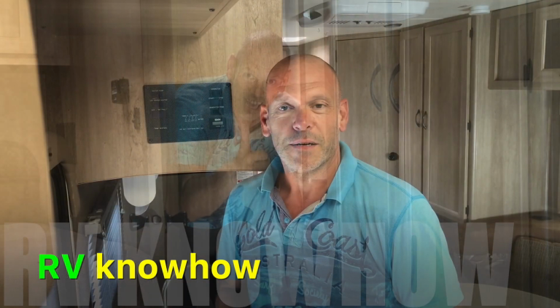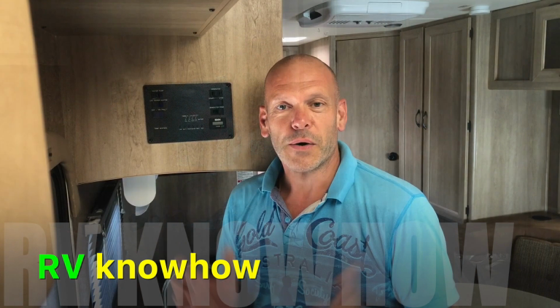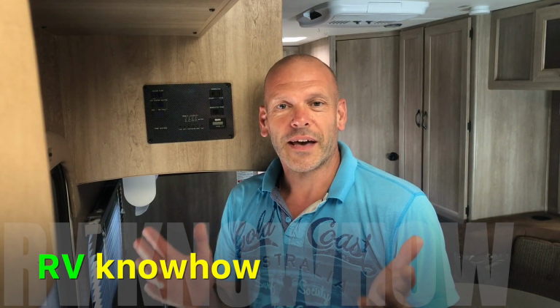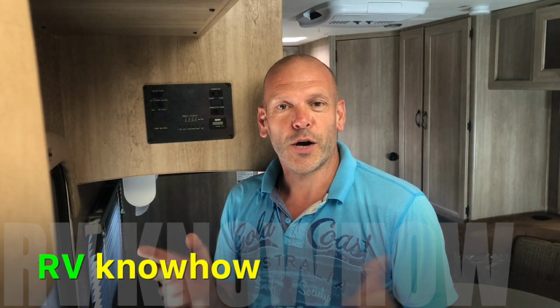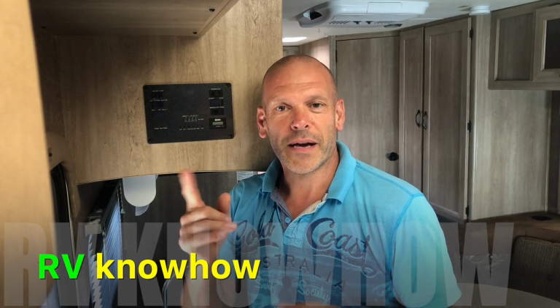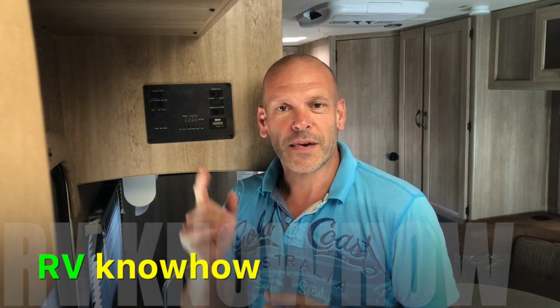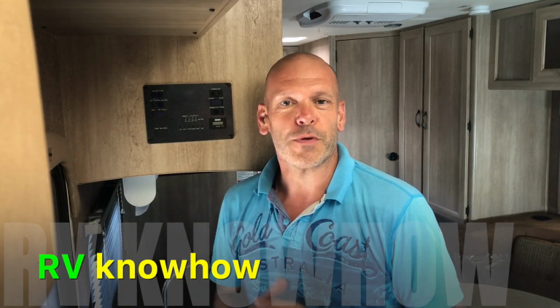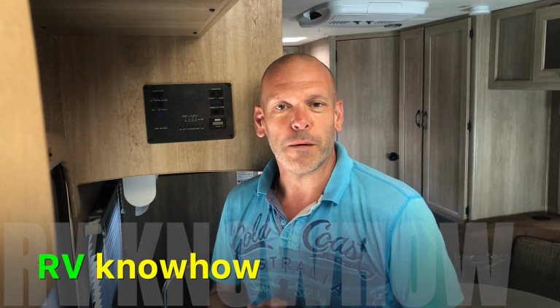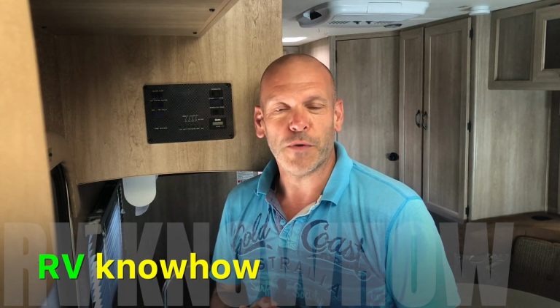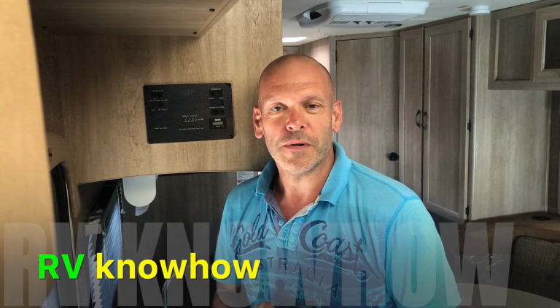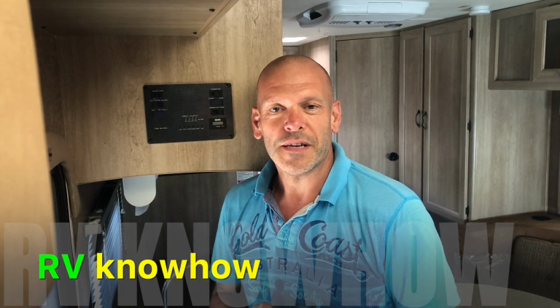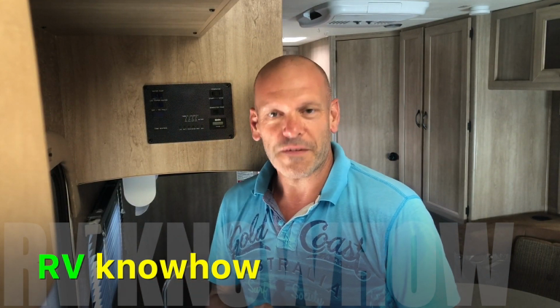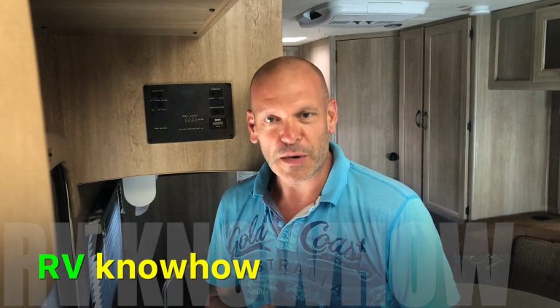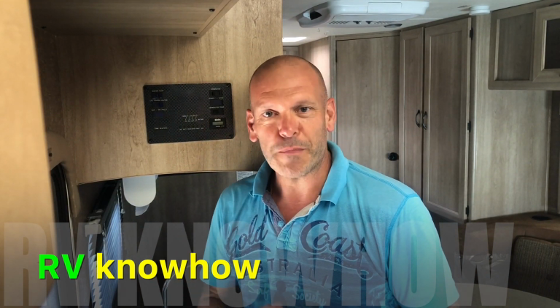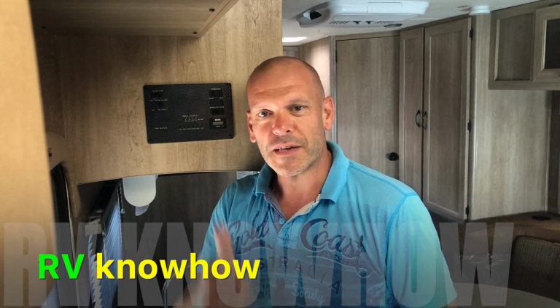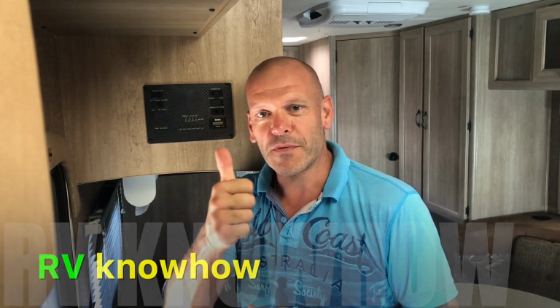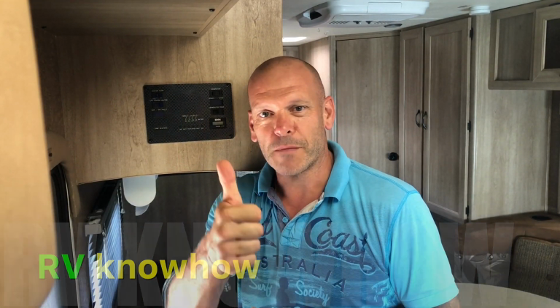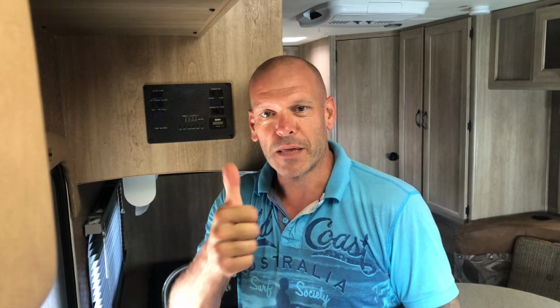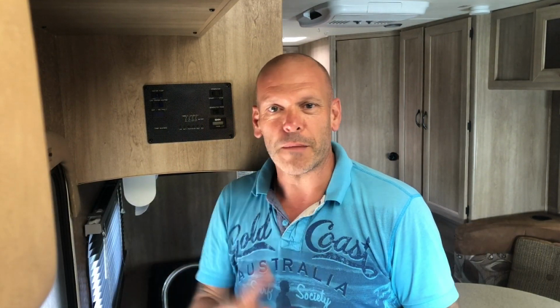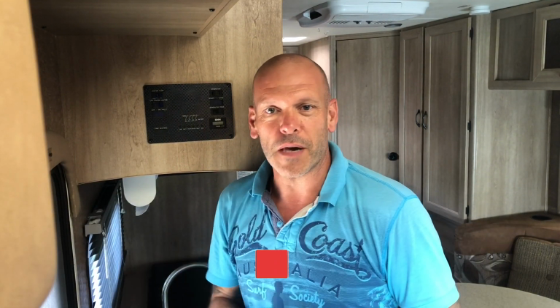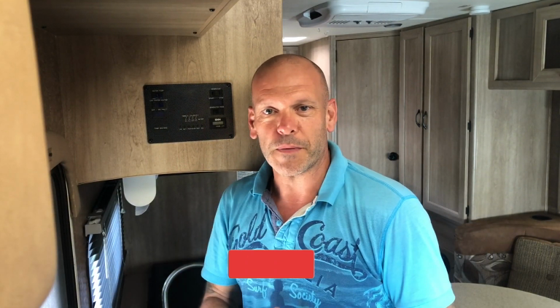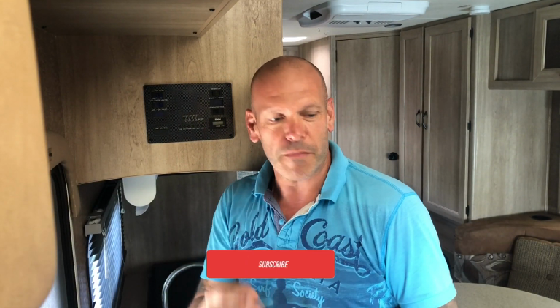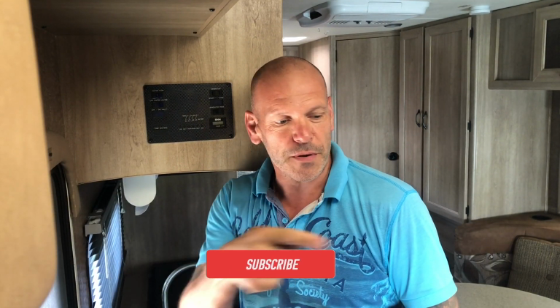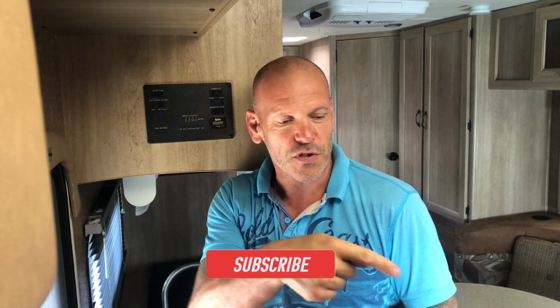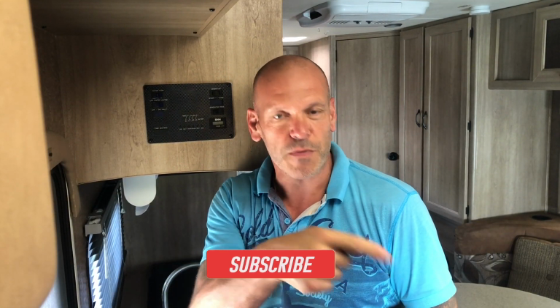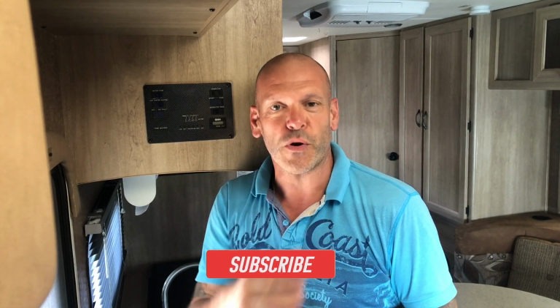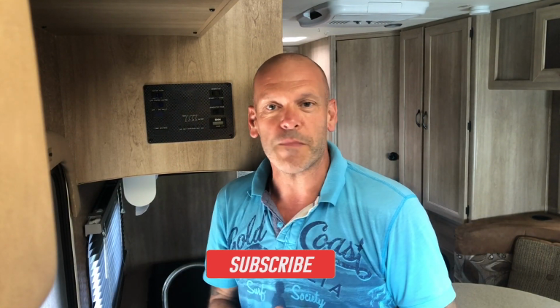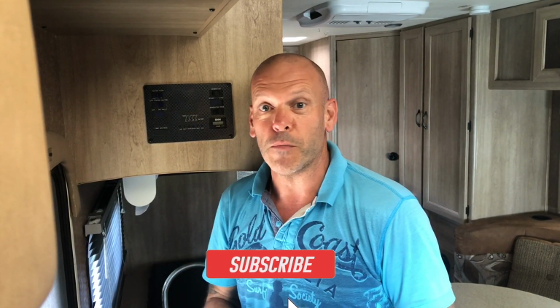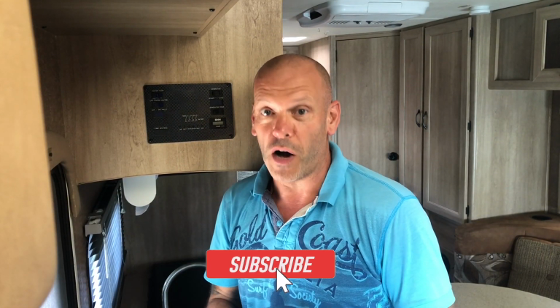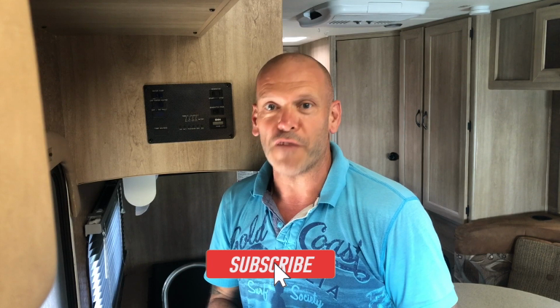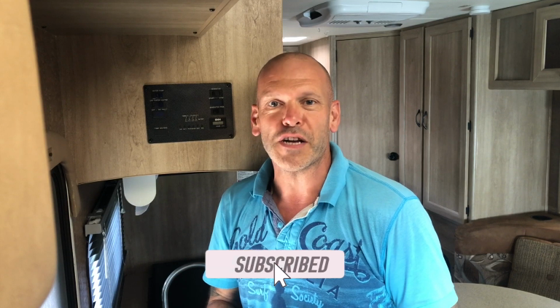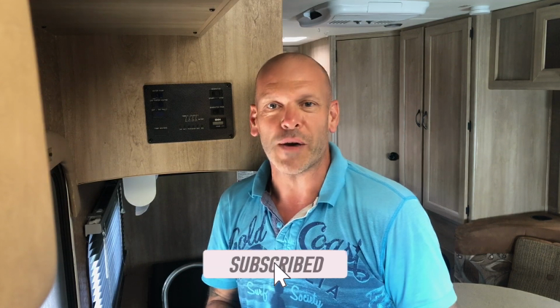Okay, I hope that tip was helpful. If so, please give us a big thumbs up and remember to subscribe for more RV know-how.